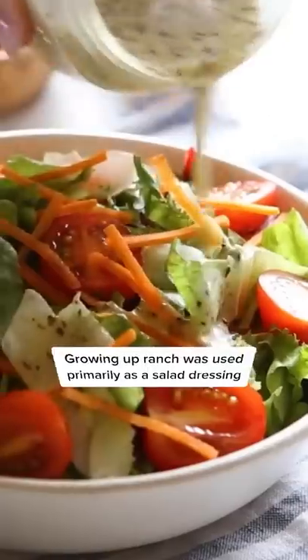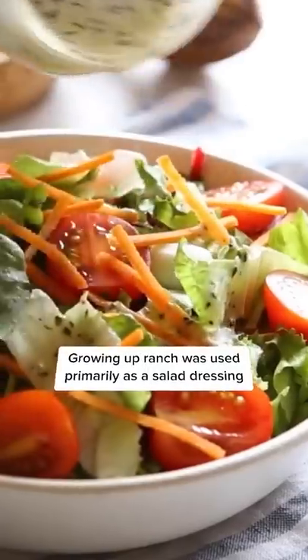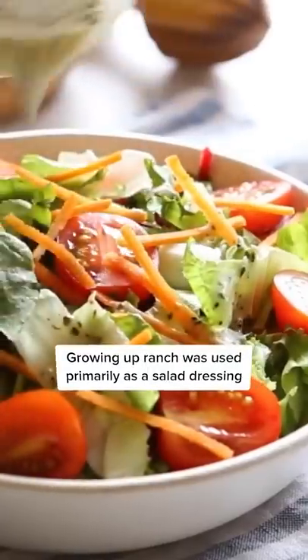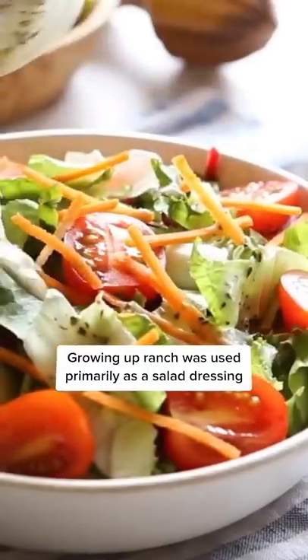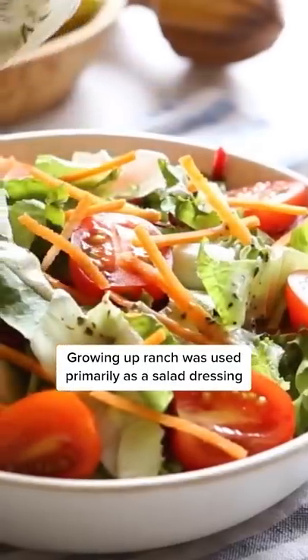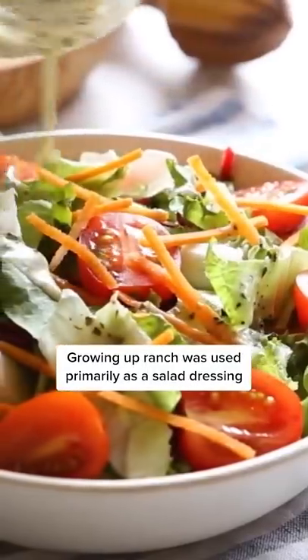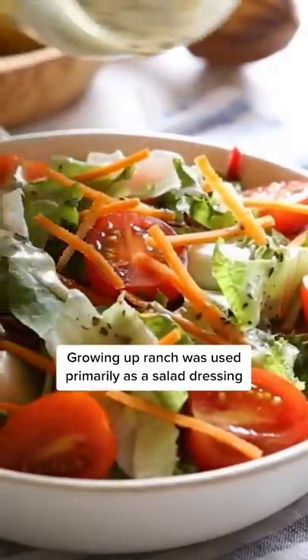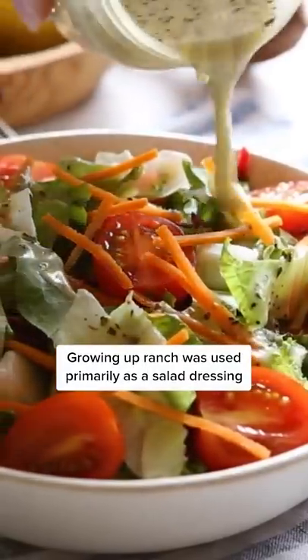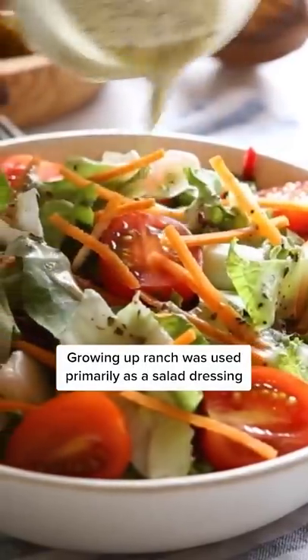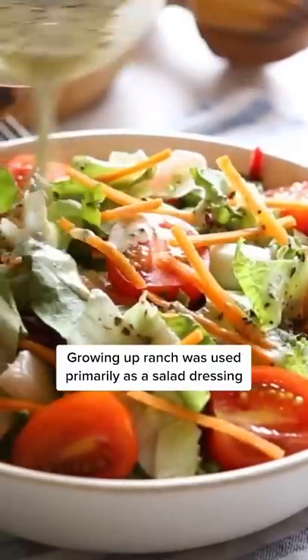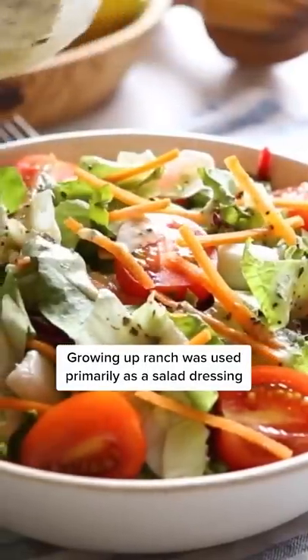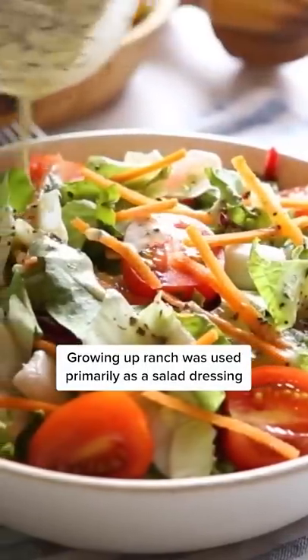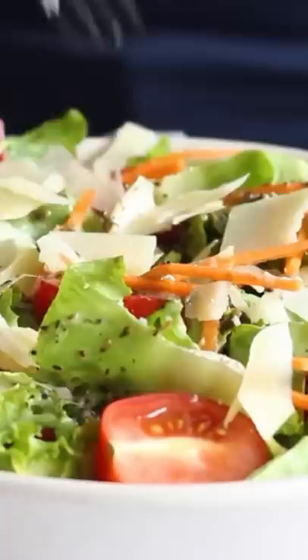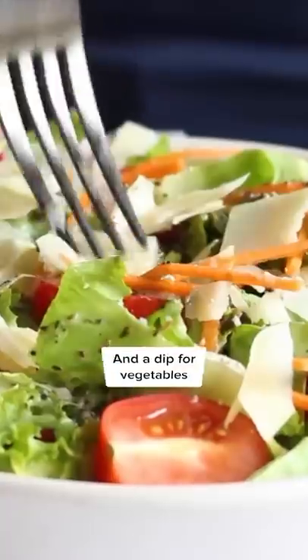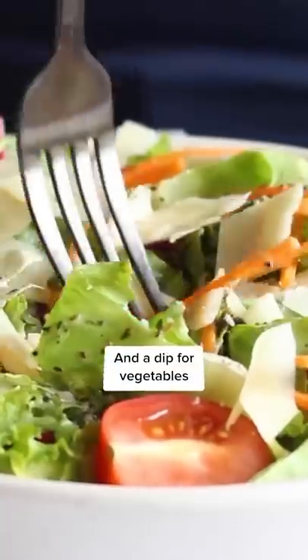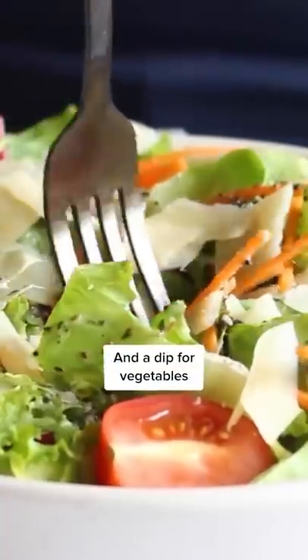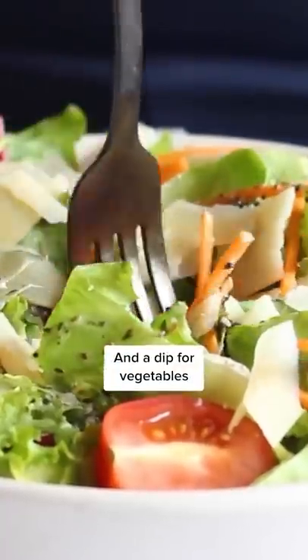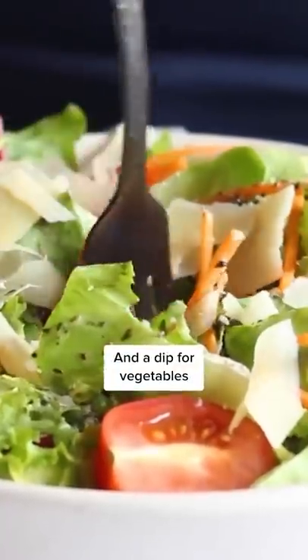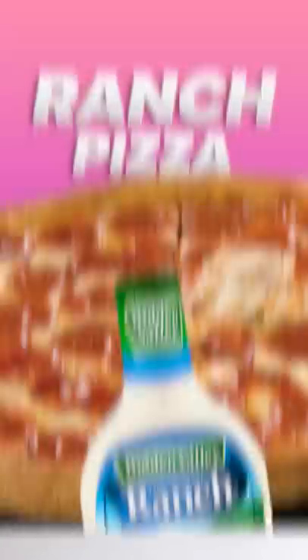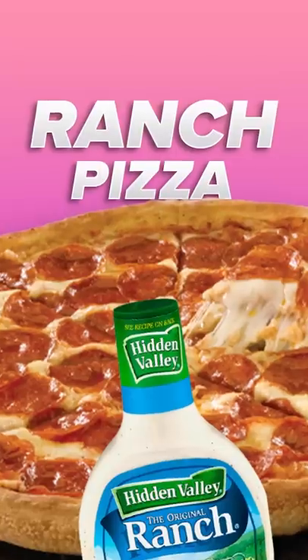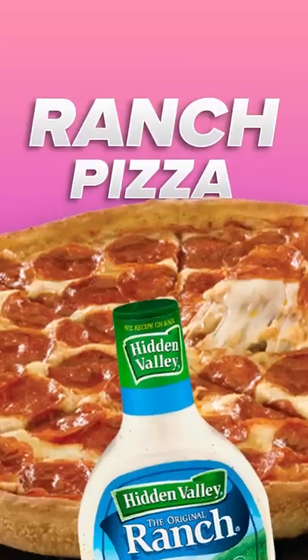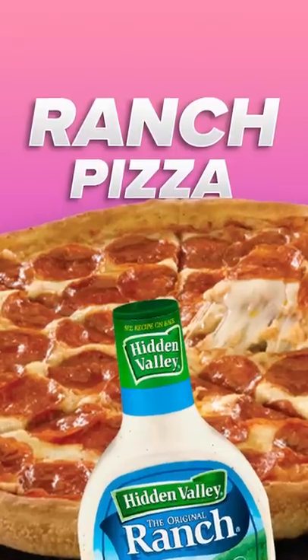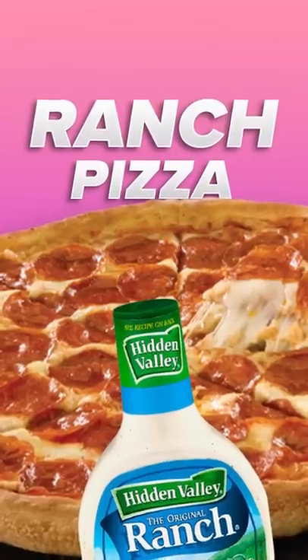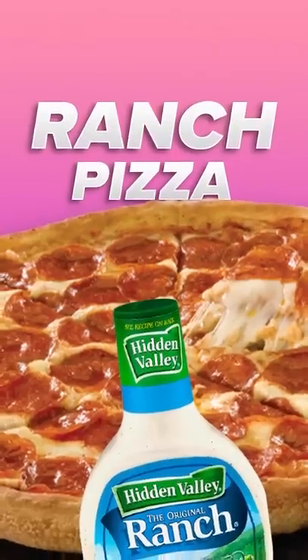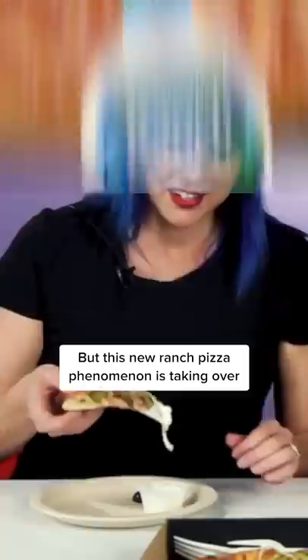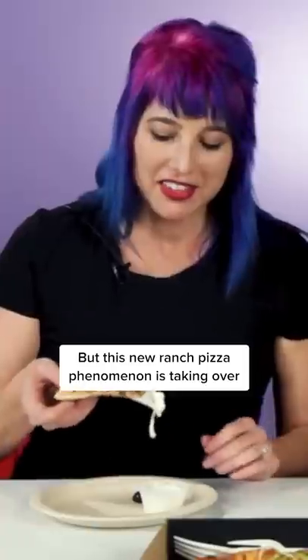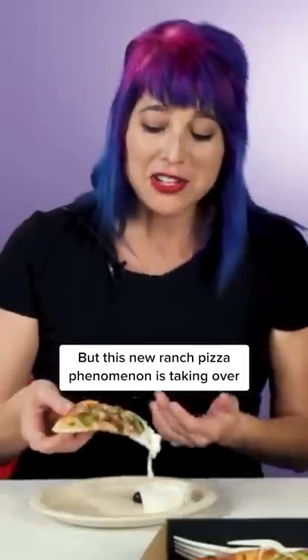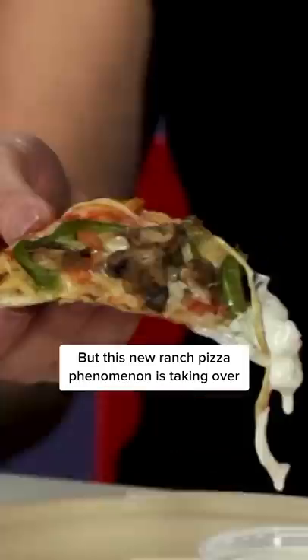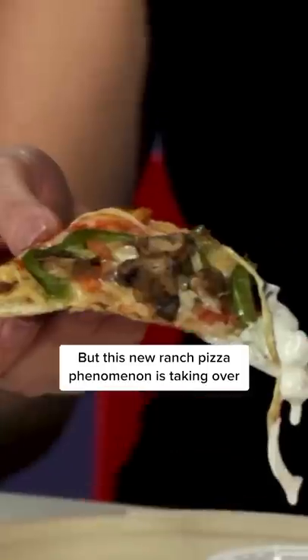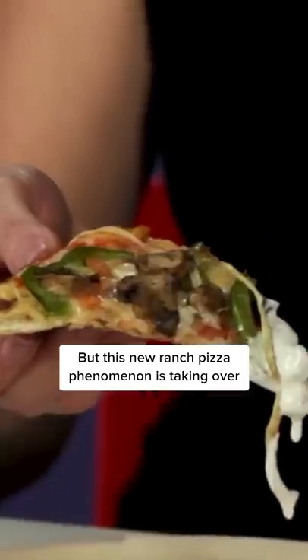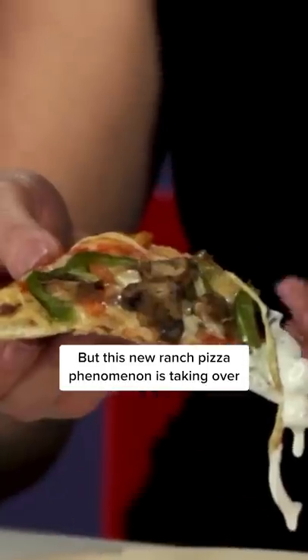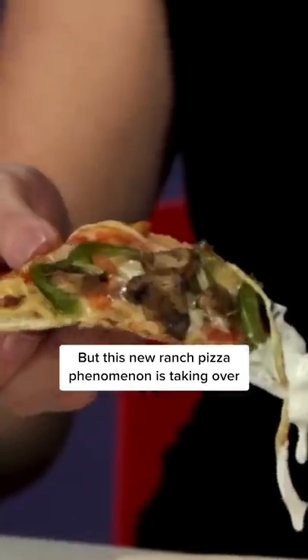Growing up, ranch was primarily used as a salad dressing and a dip for vegetables. But this new ranch pizza phenomenon is taking over.